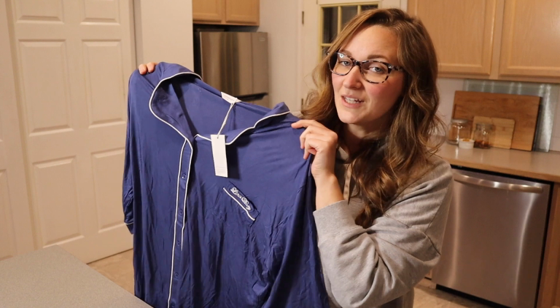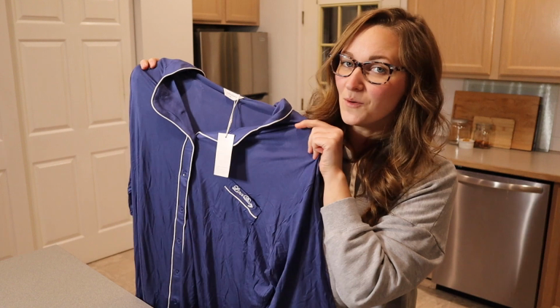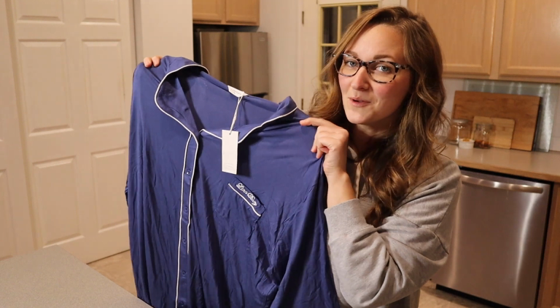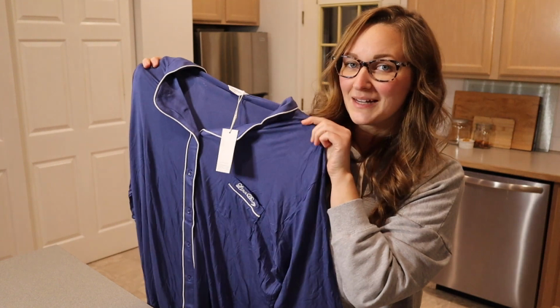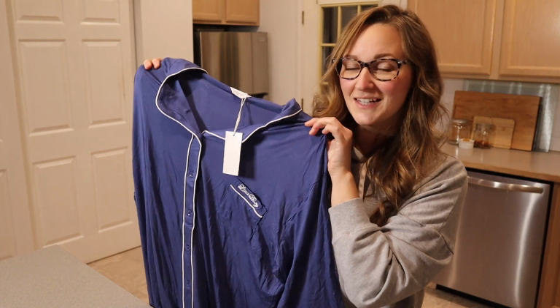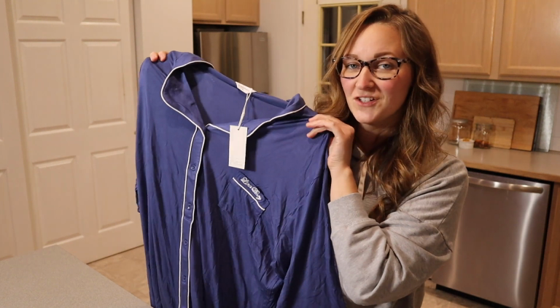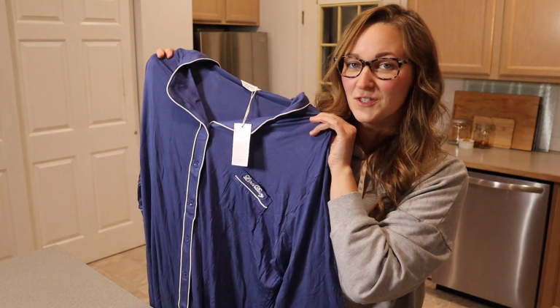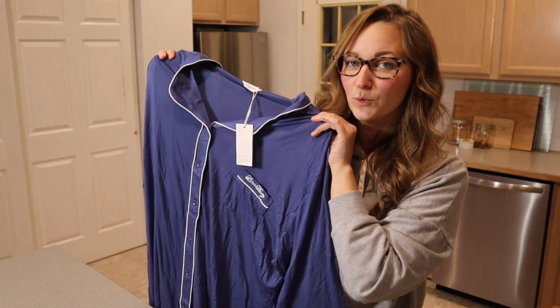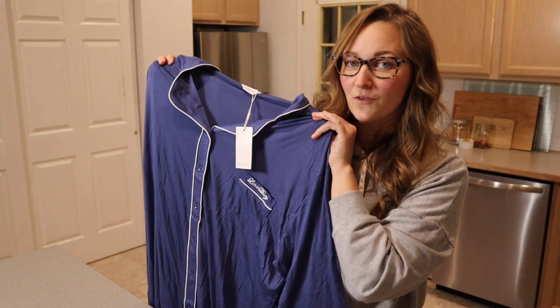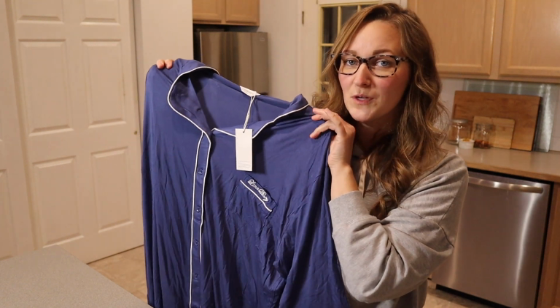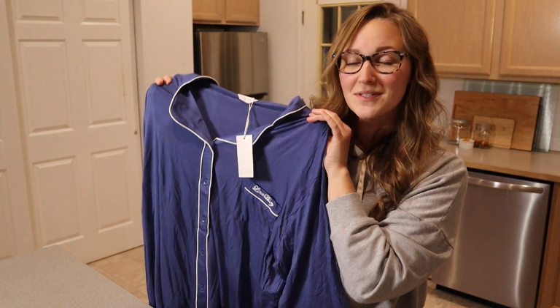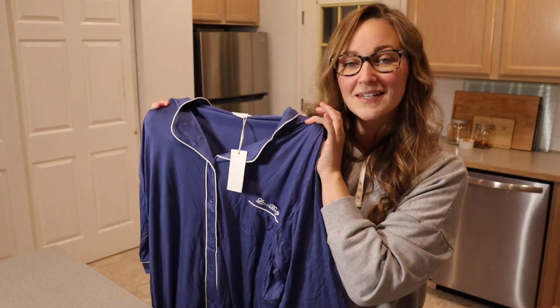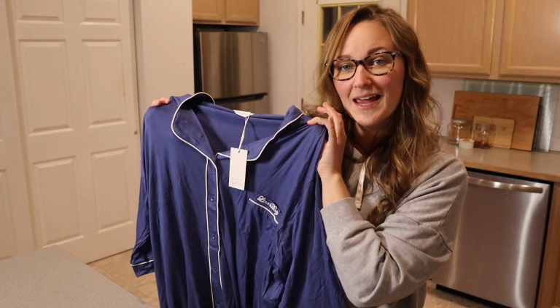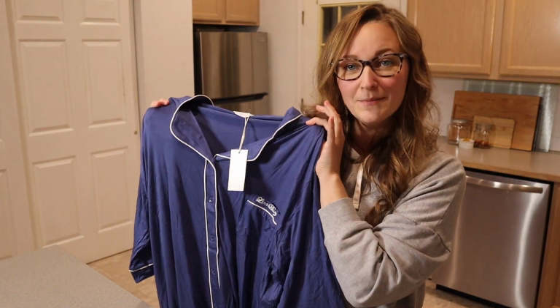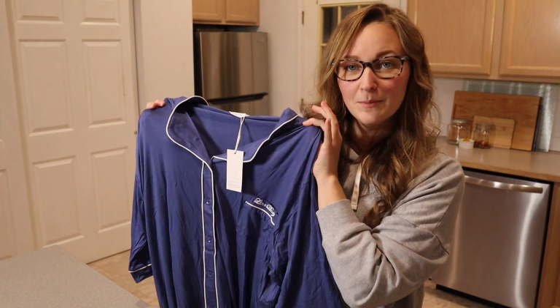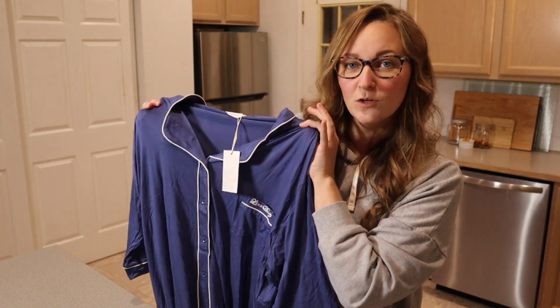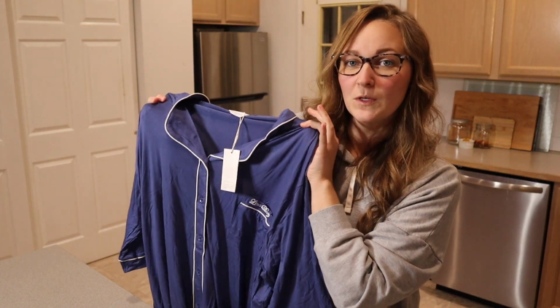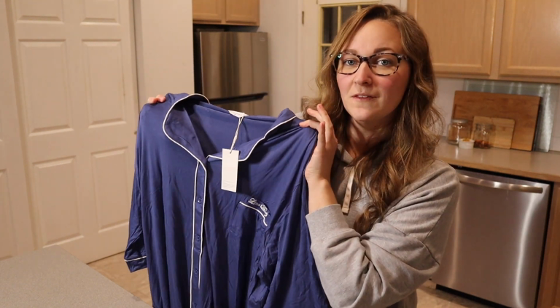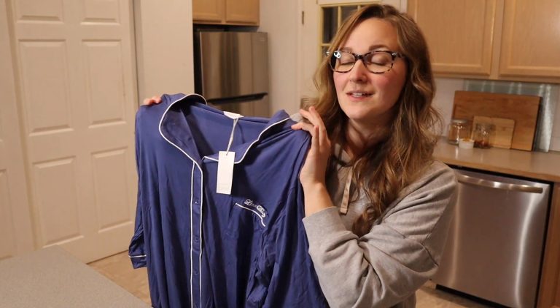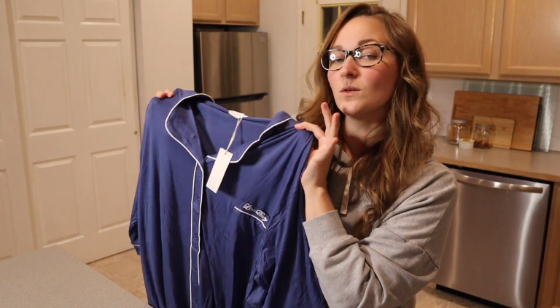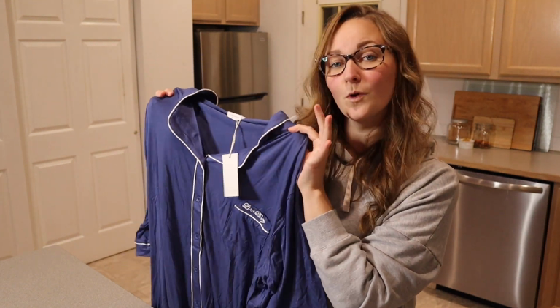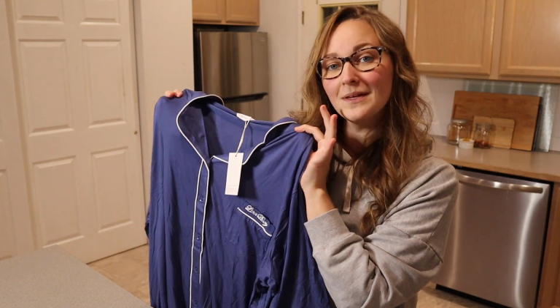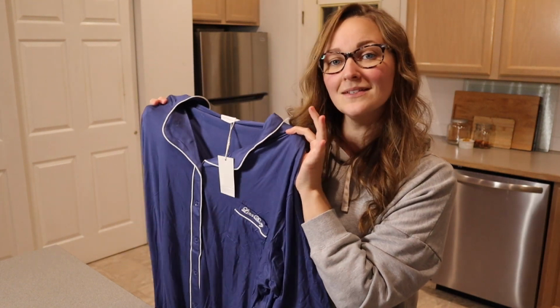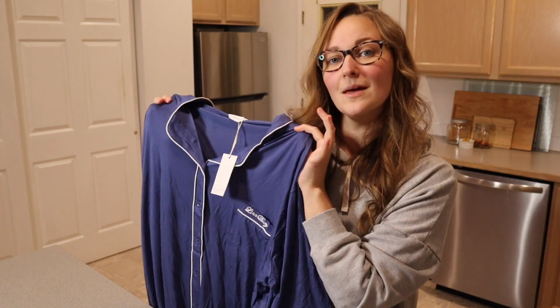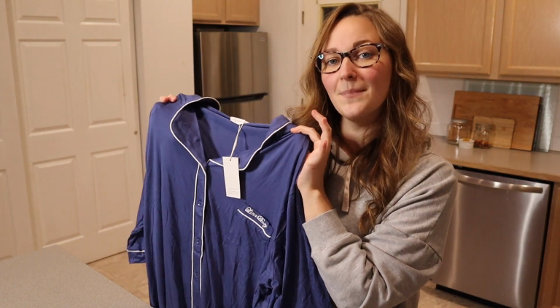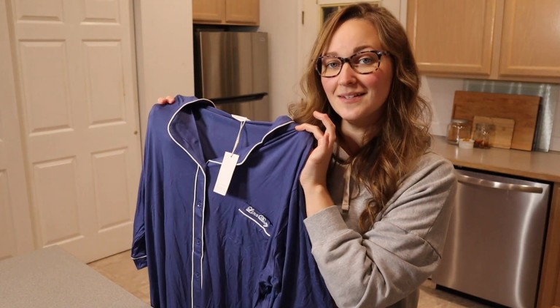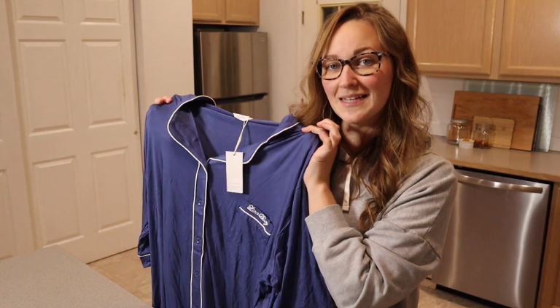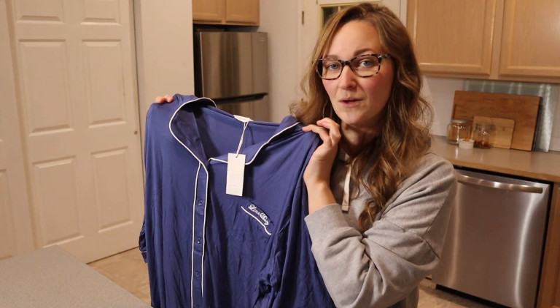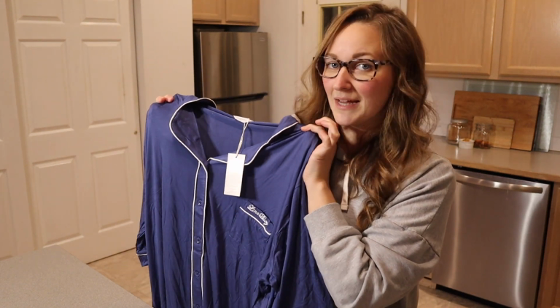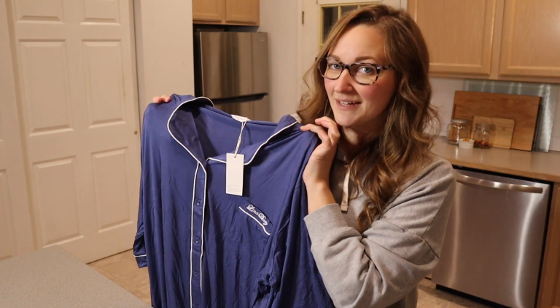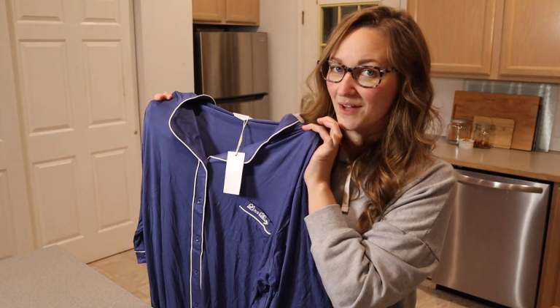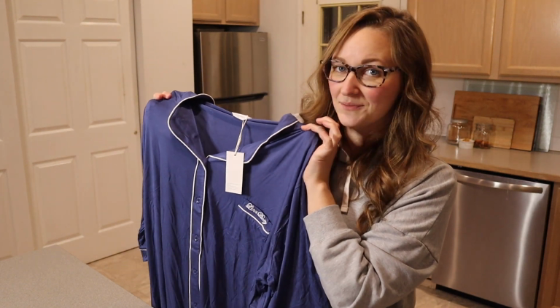Hello, welcome back to KG Simple Reviews. Today I'm going to be reviewing this women's button-down nightgown.